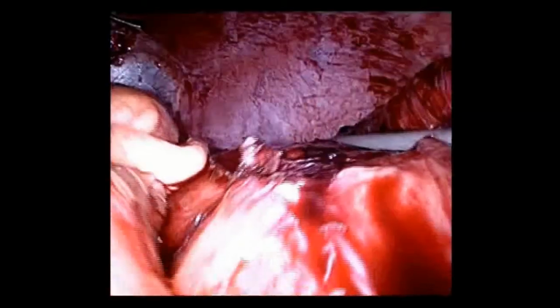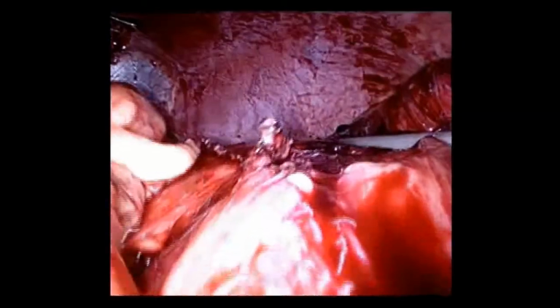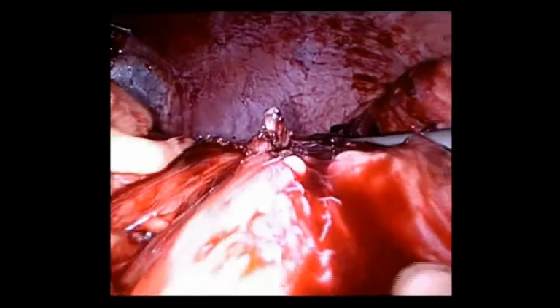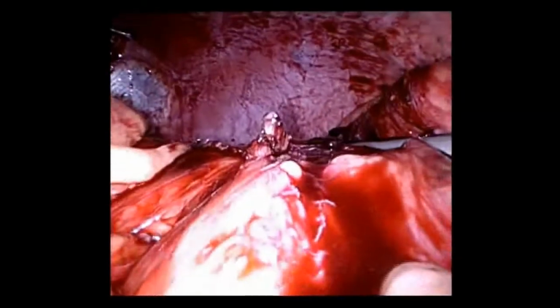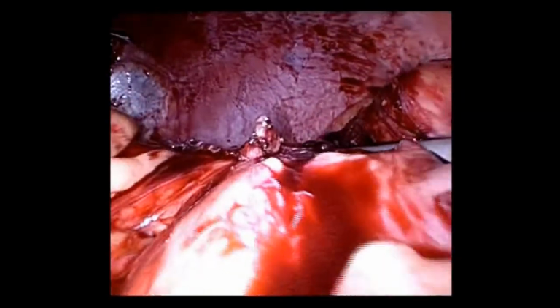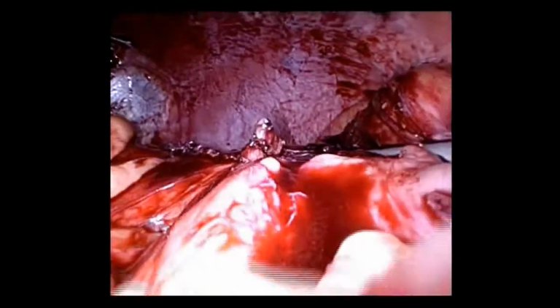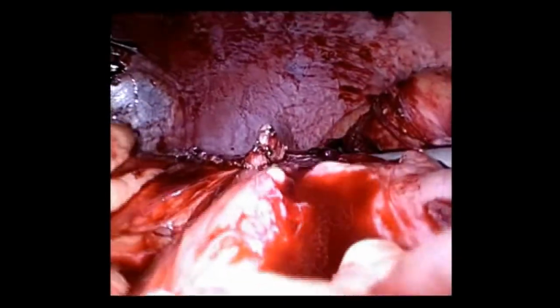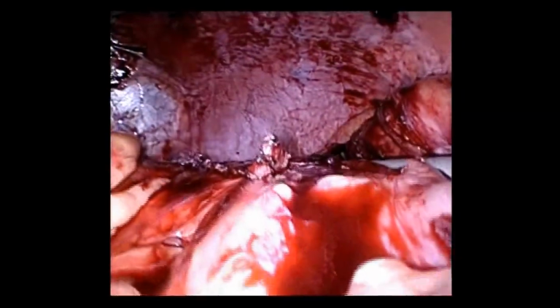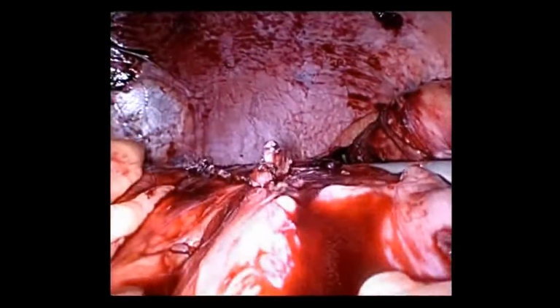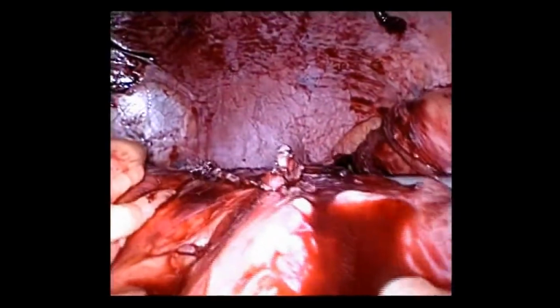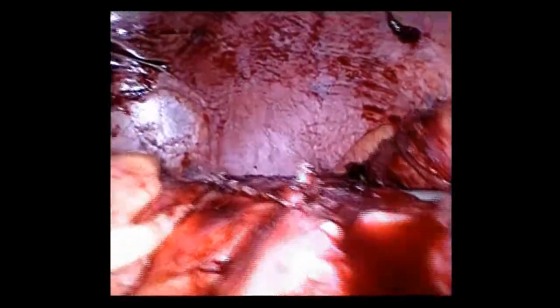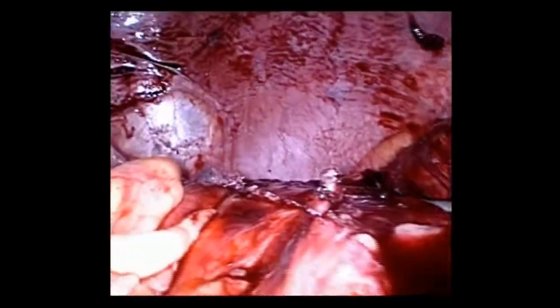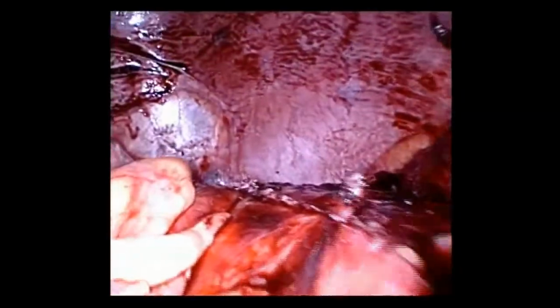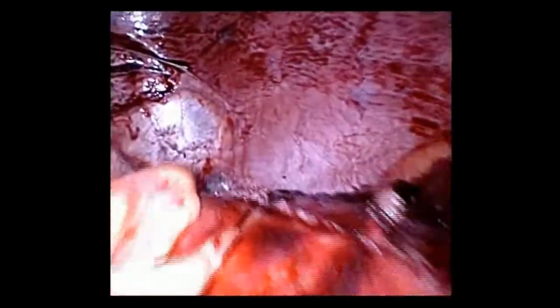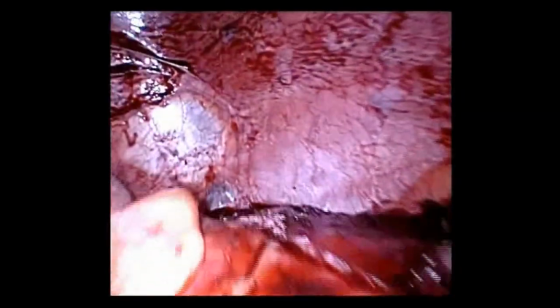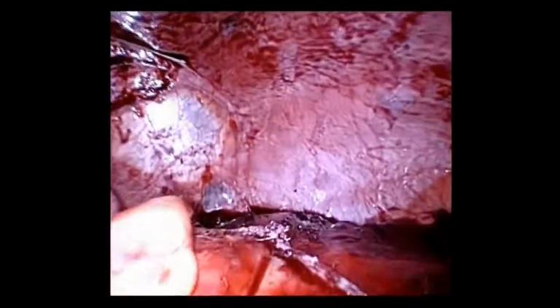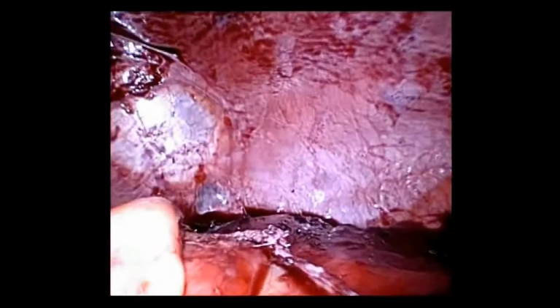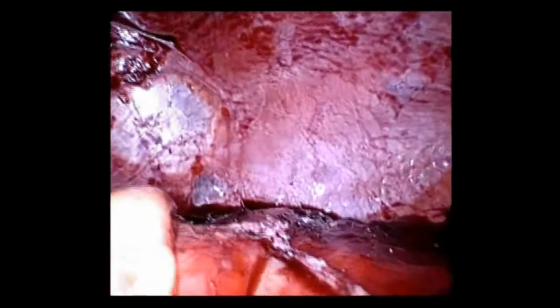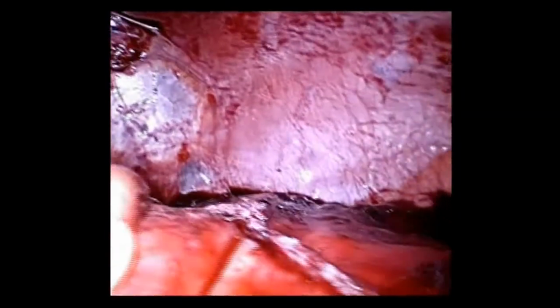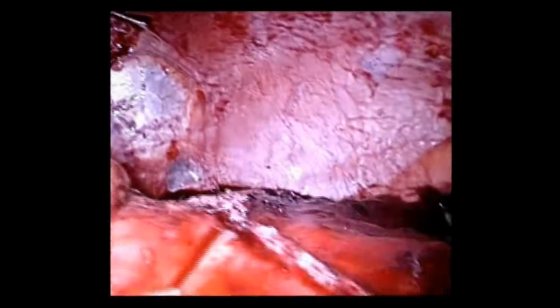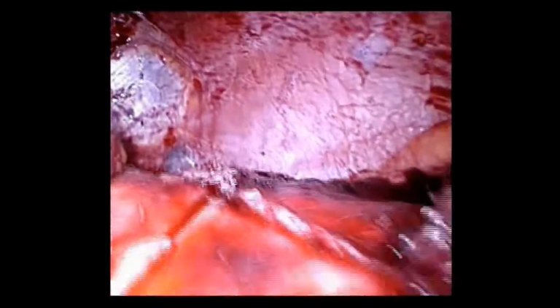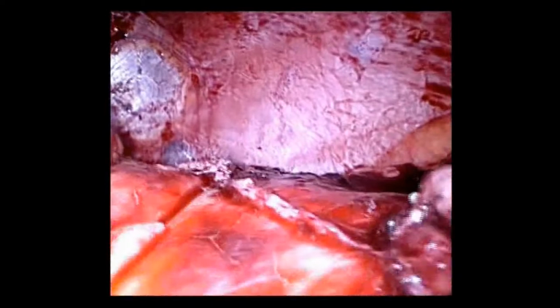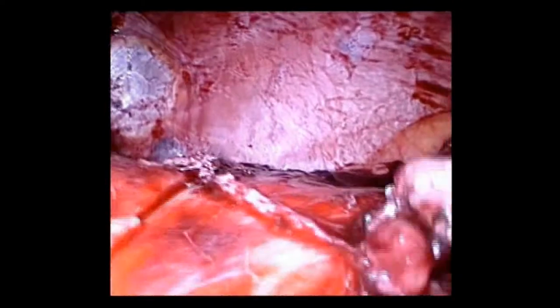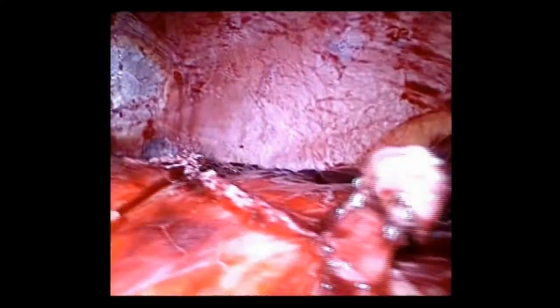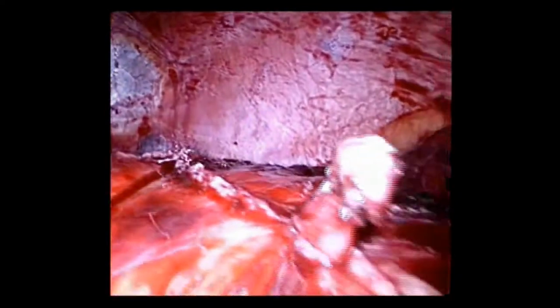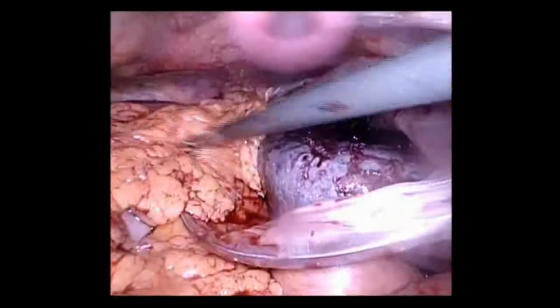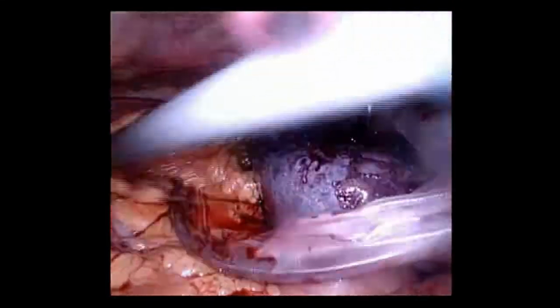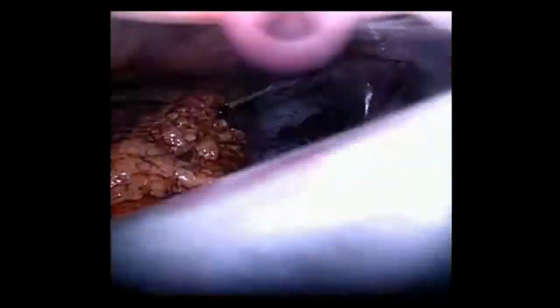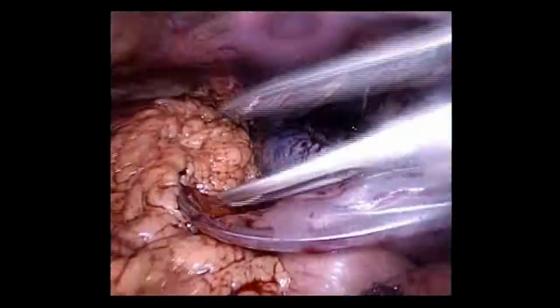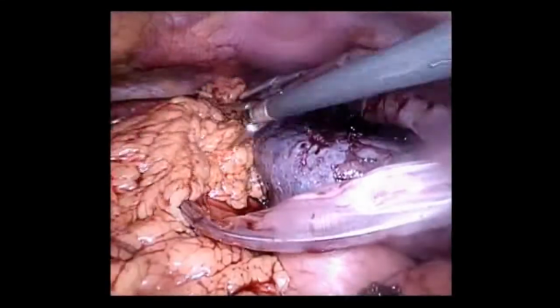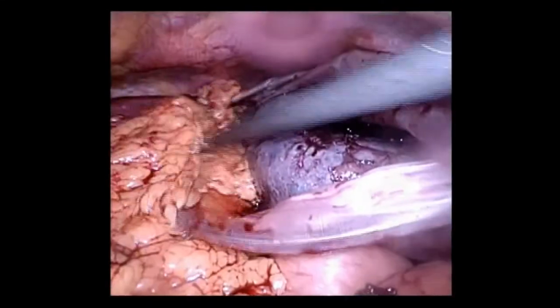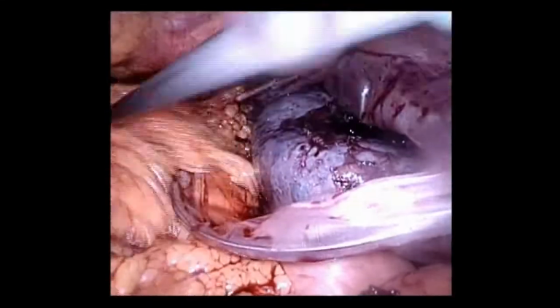Here you can see the staple line, and as with all cases, the spleen is then extracted in an endobag.